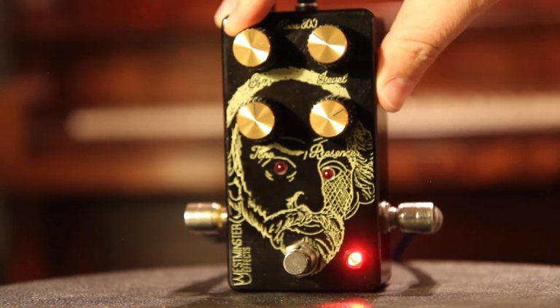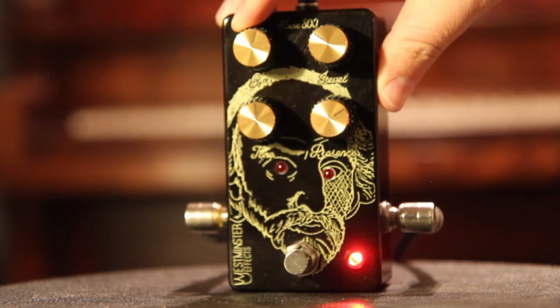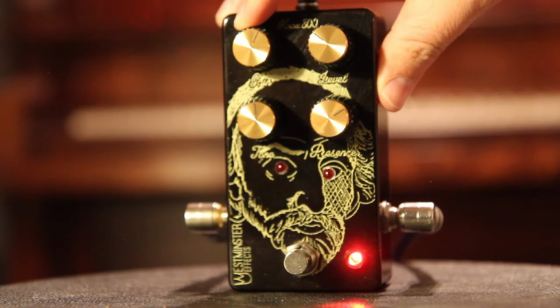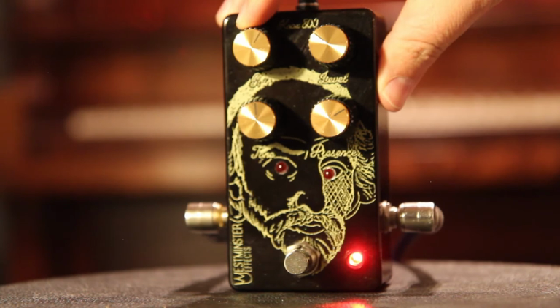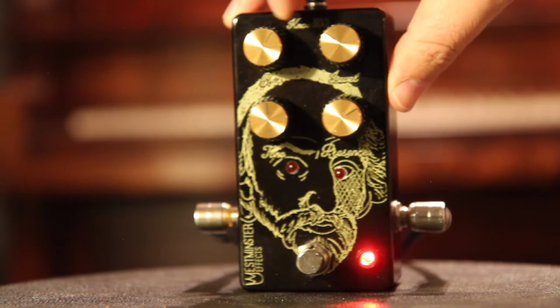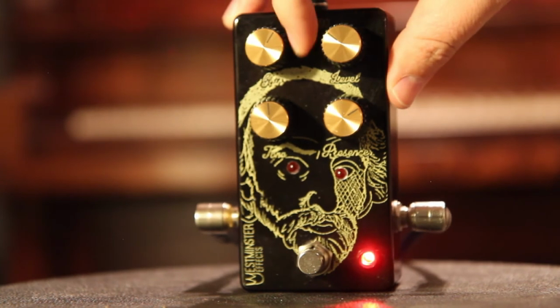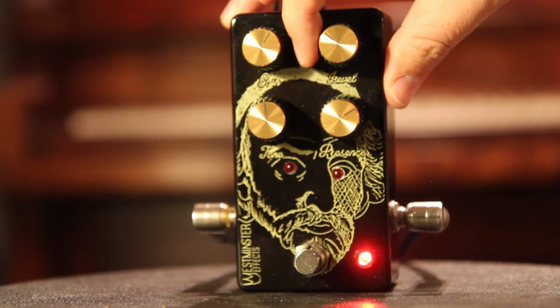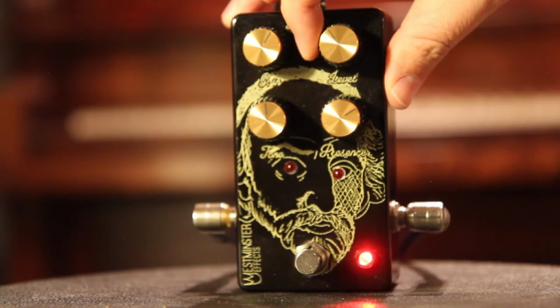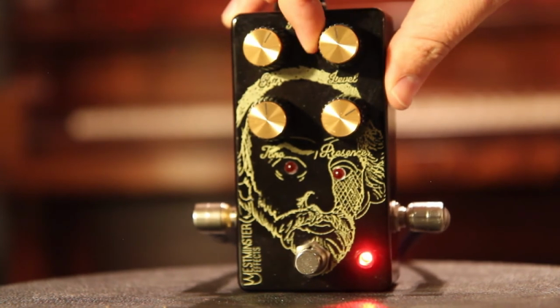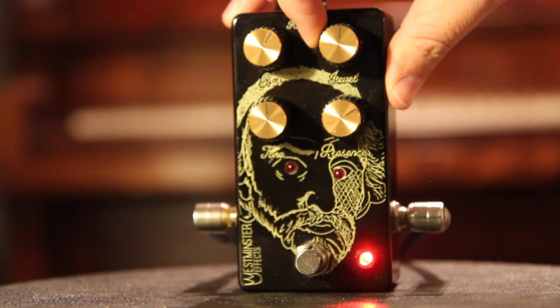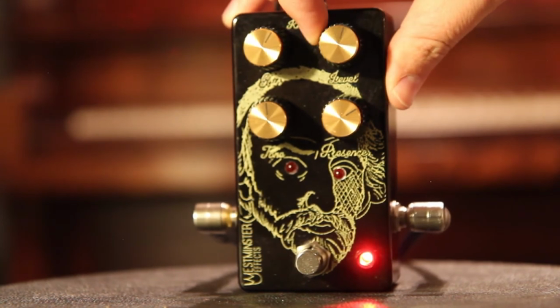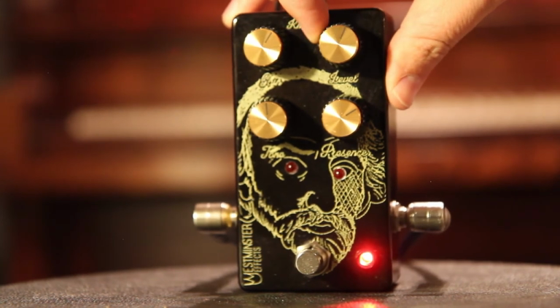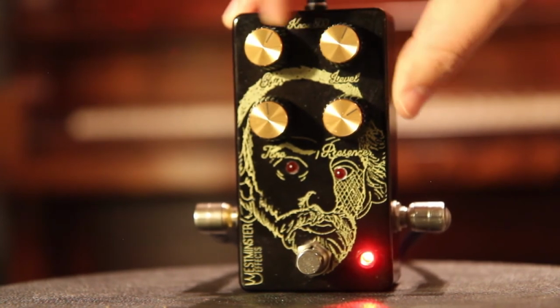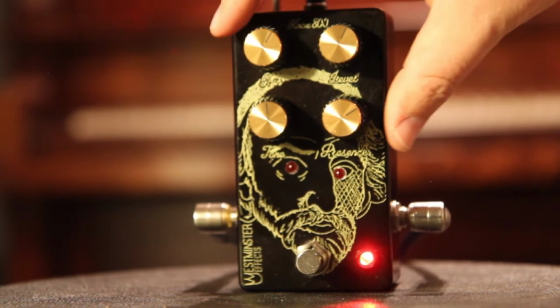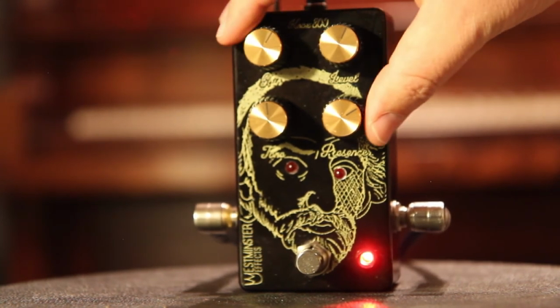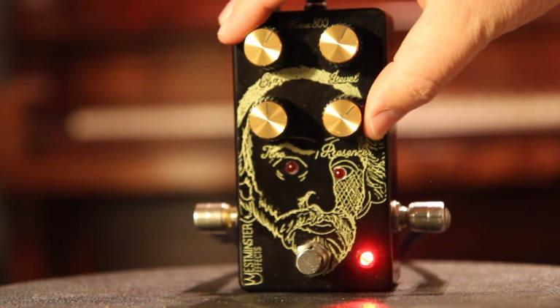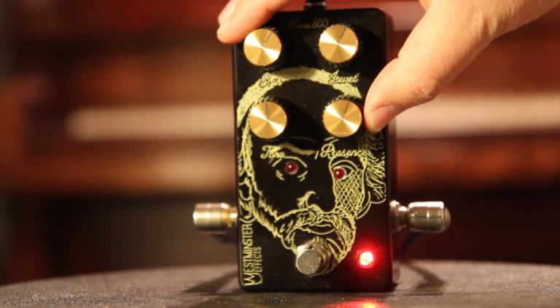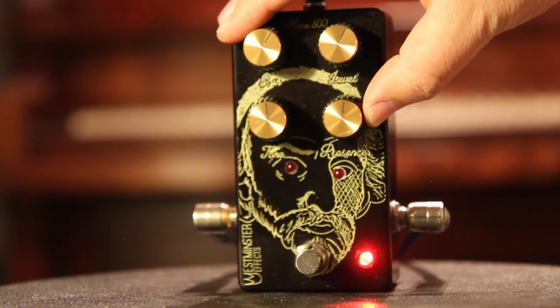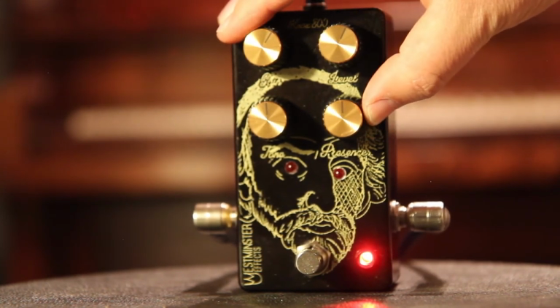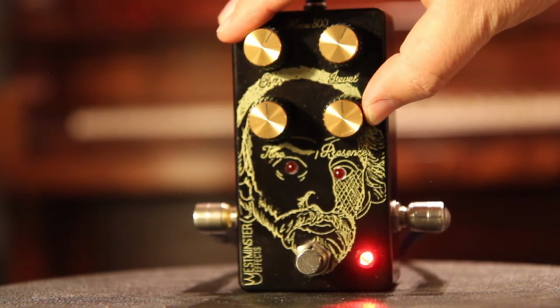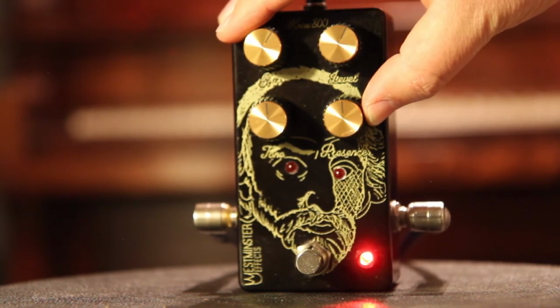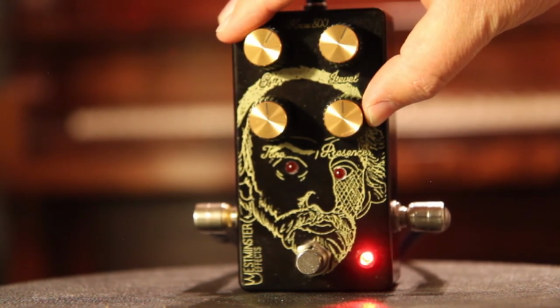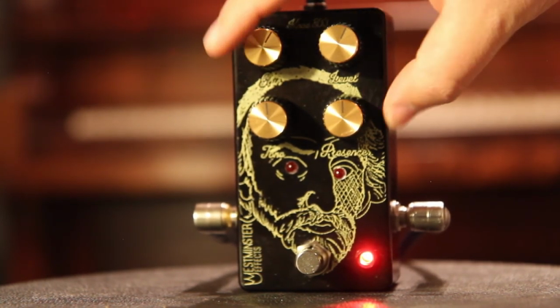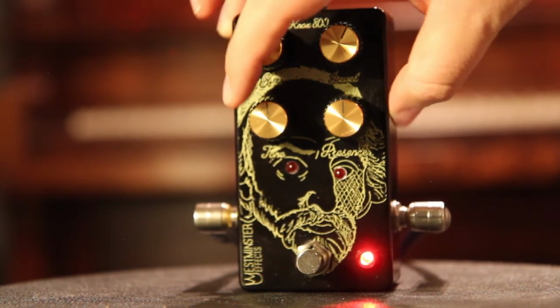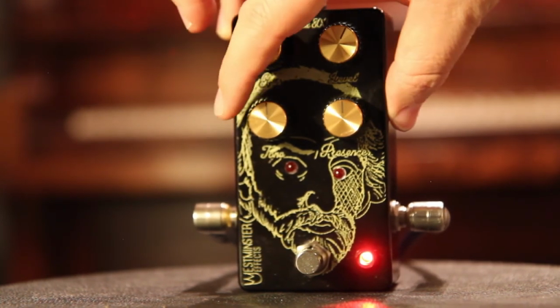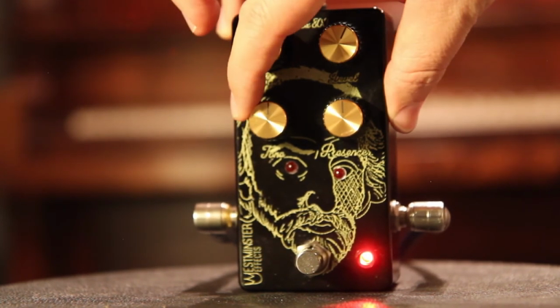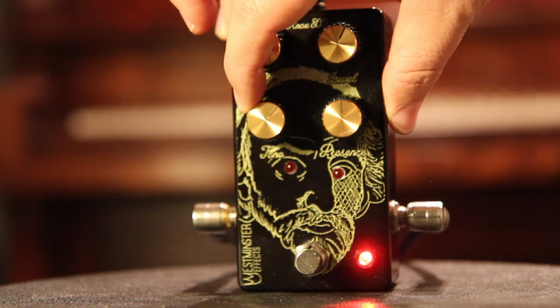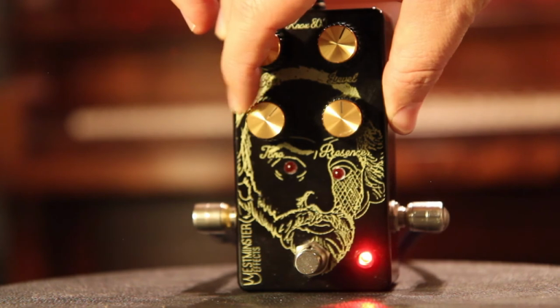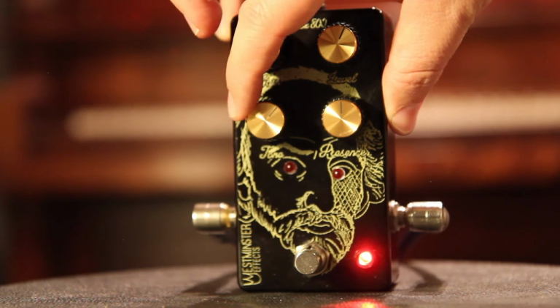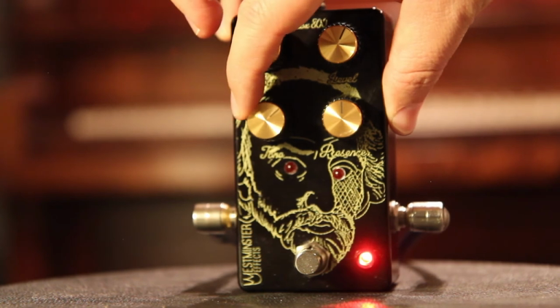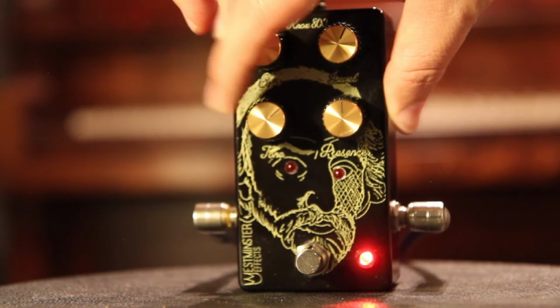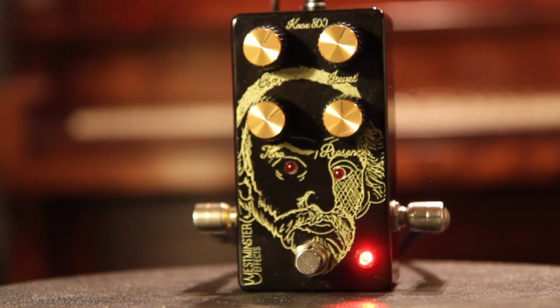Let's turn the gain up, turn the level up, turn the presence down just a tad, and let's turn the tone up.